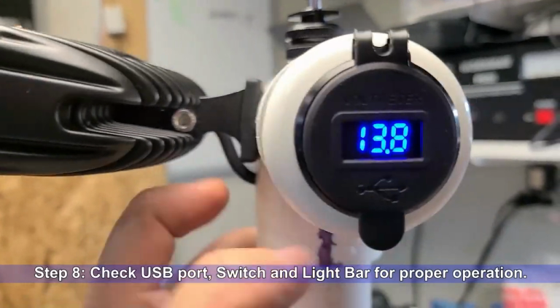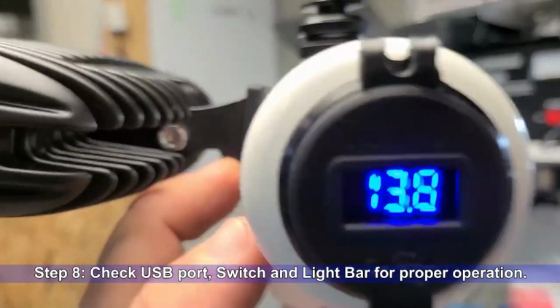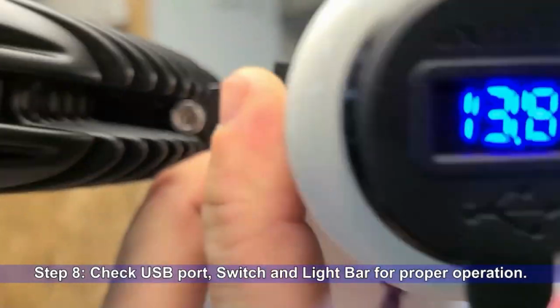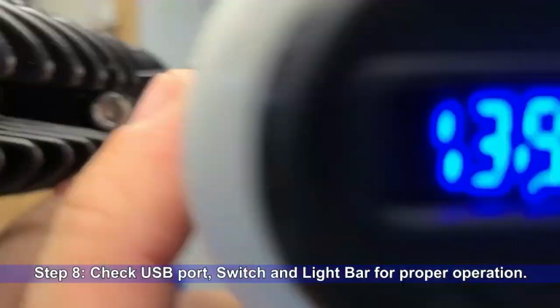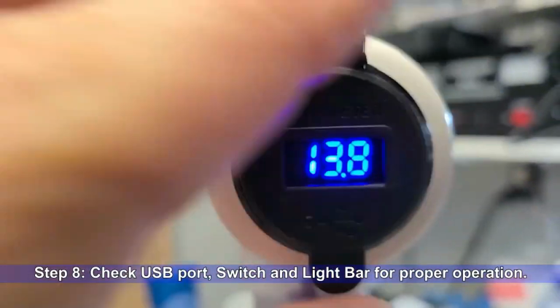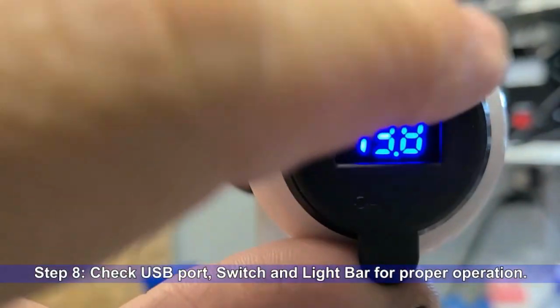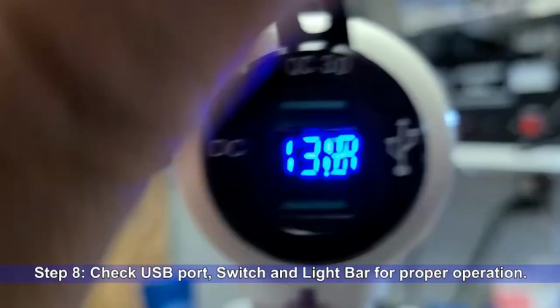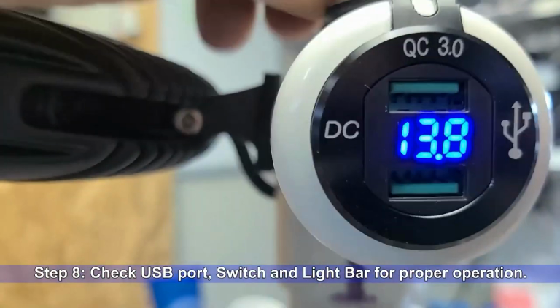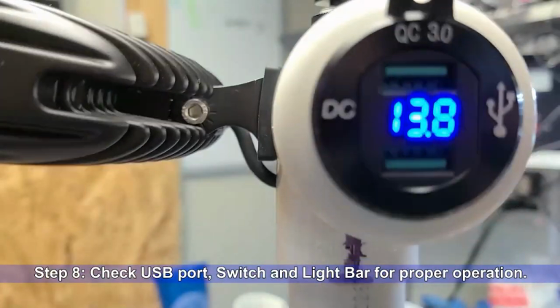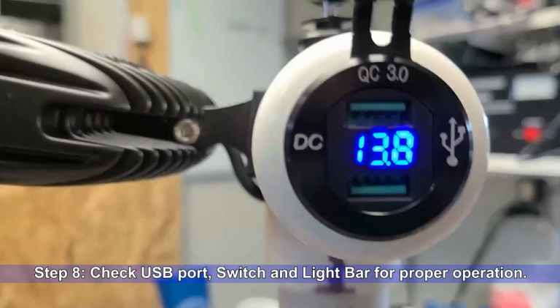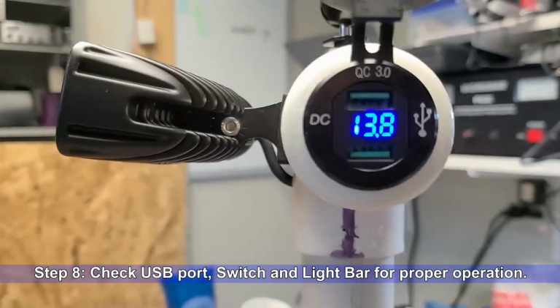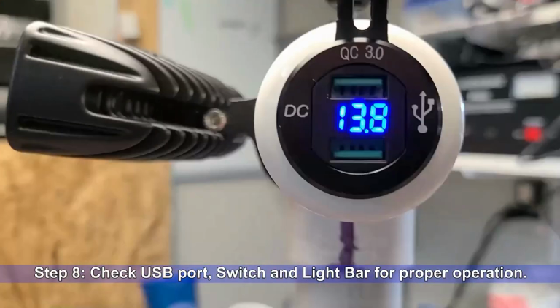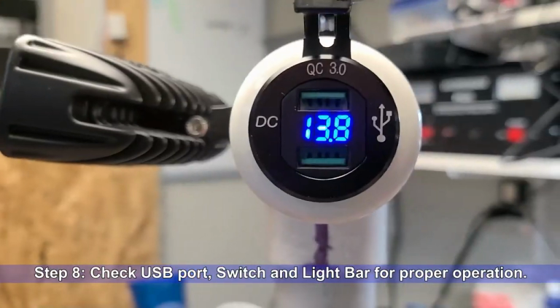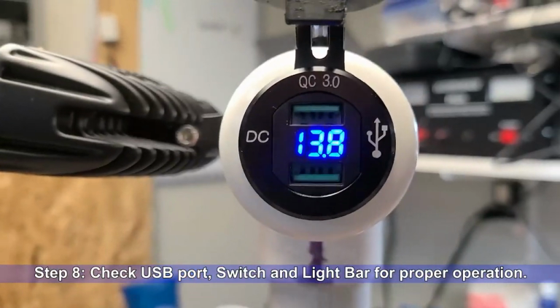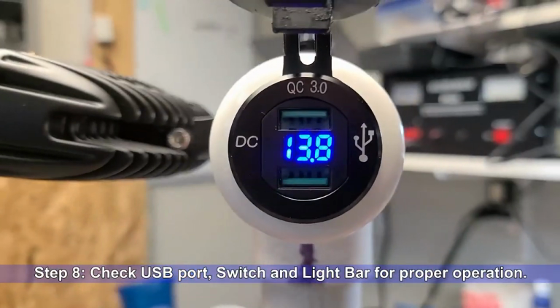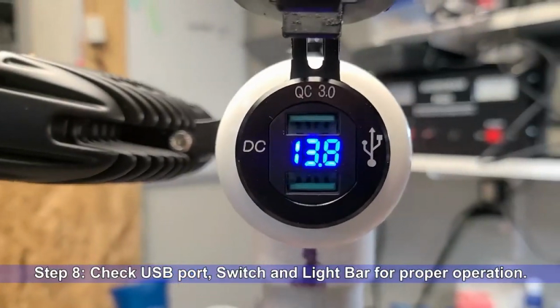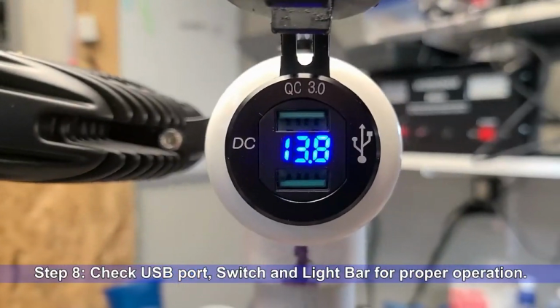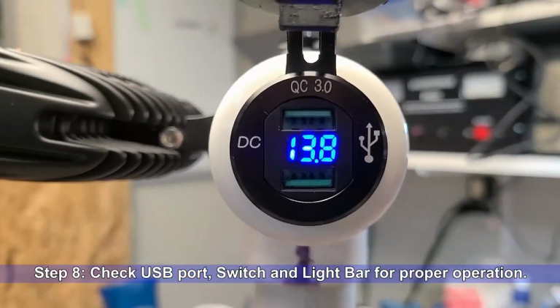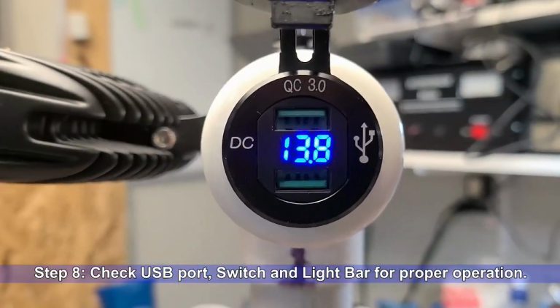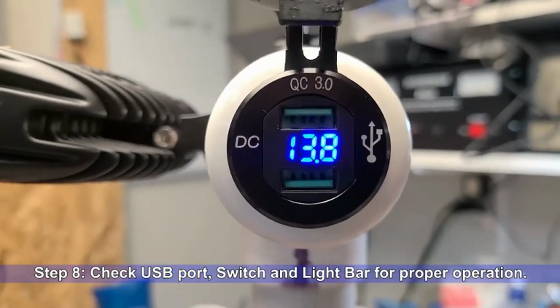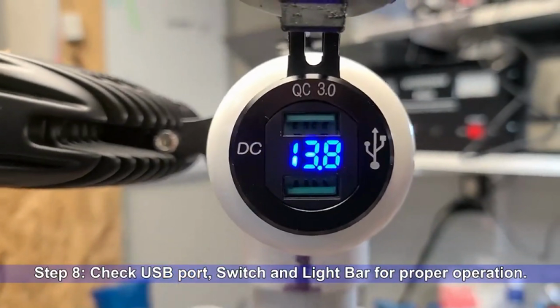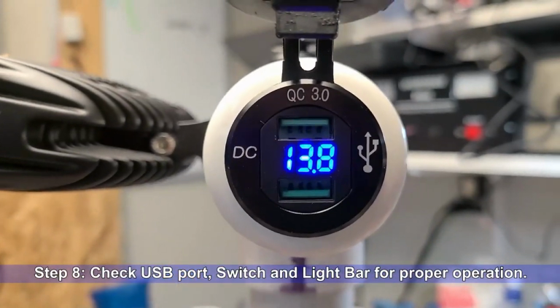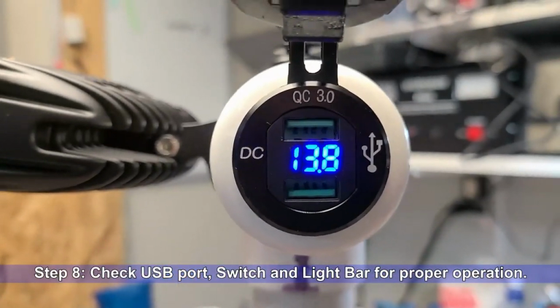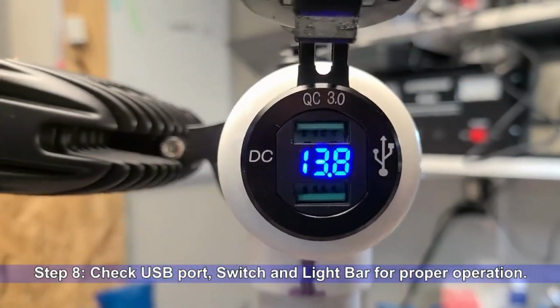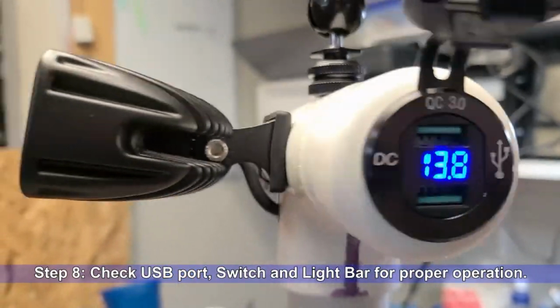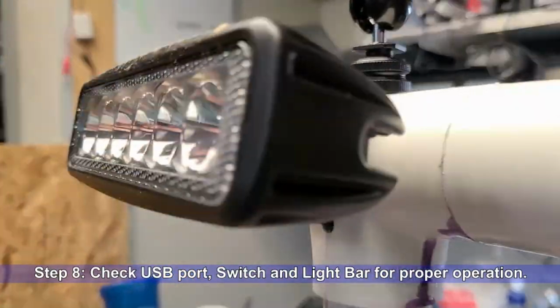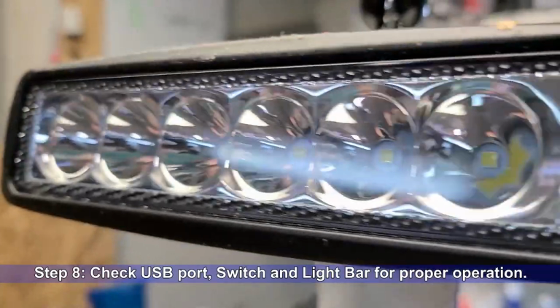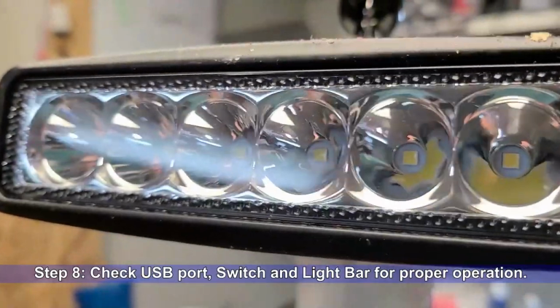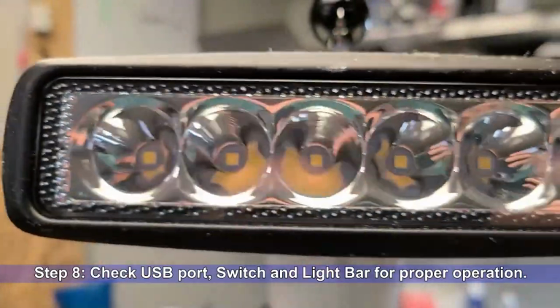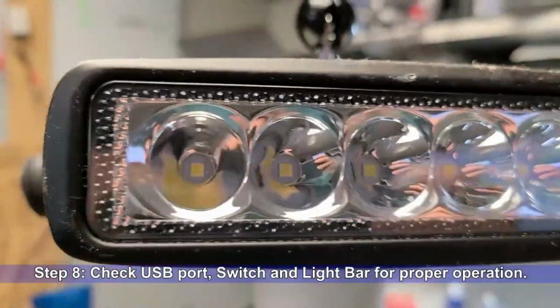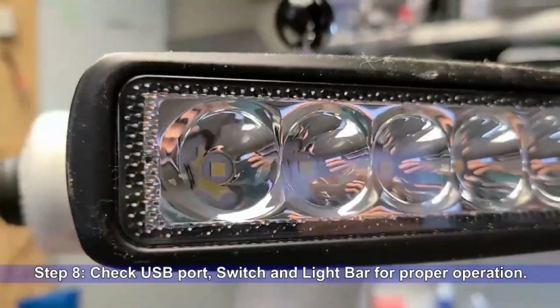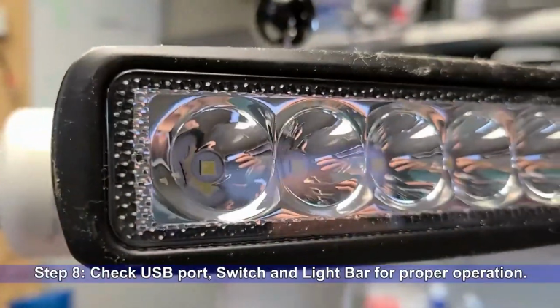Step 8: Check the USB port, switch, and light bar for proper operation.